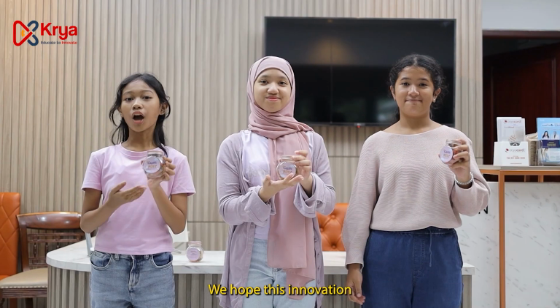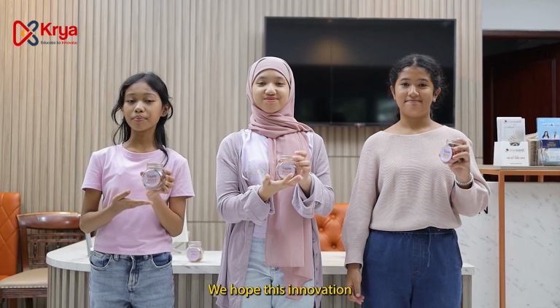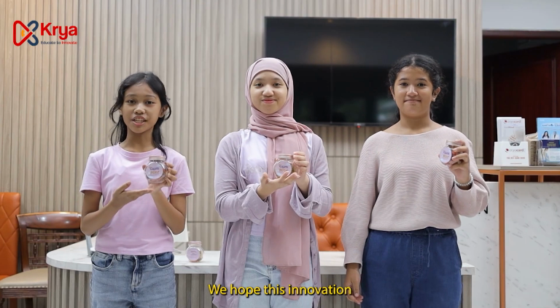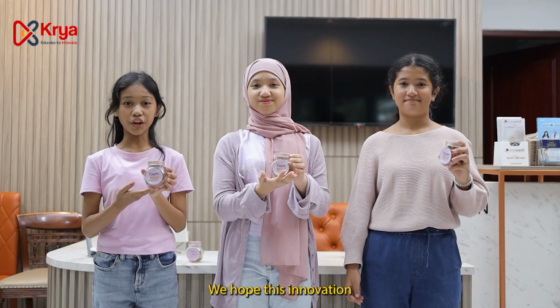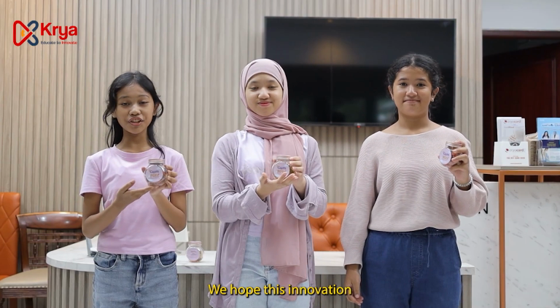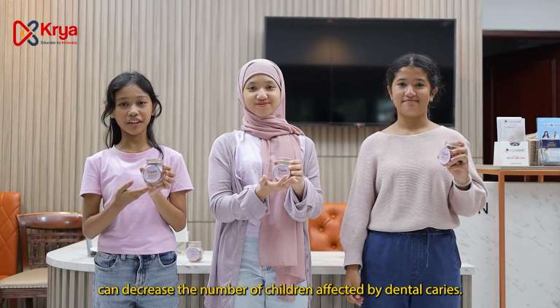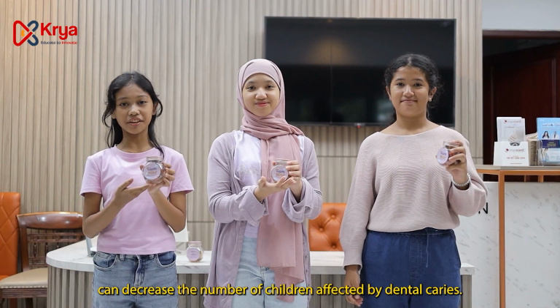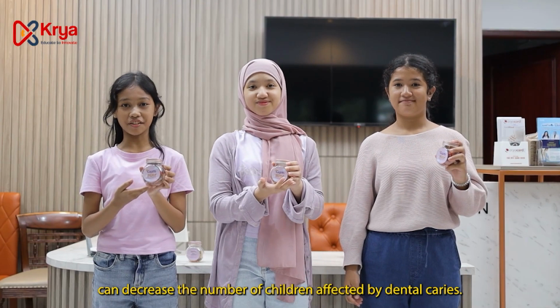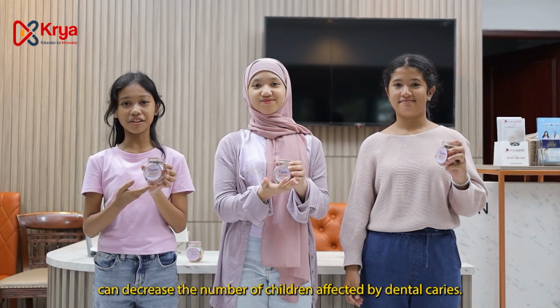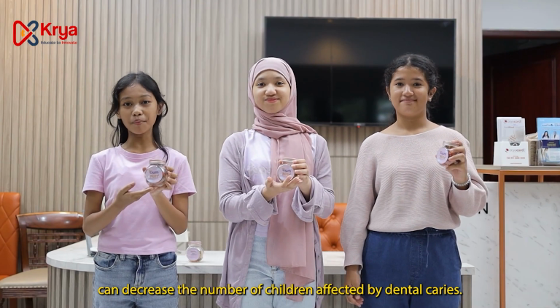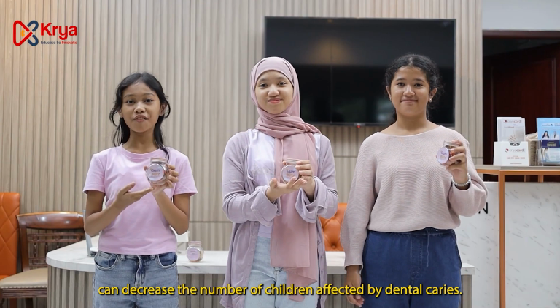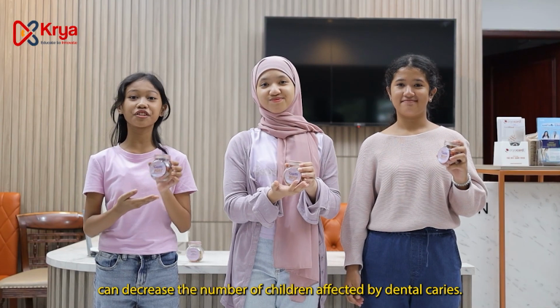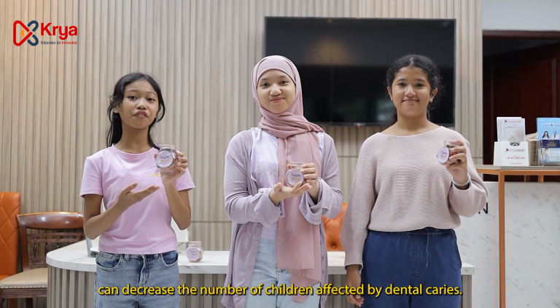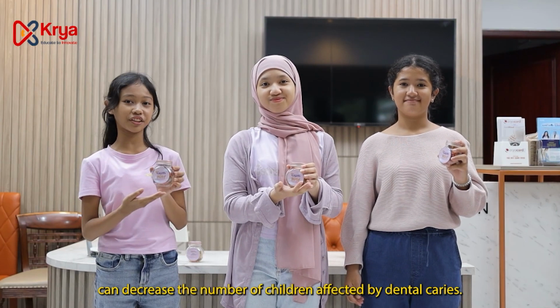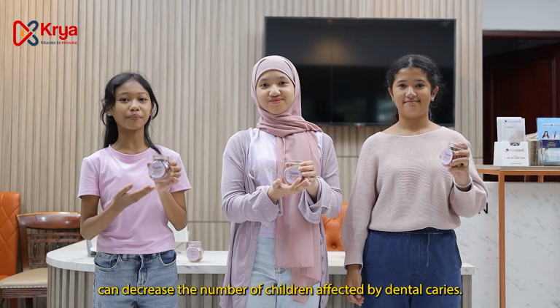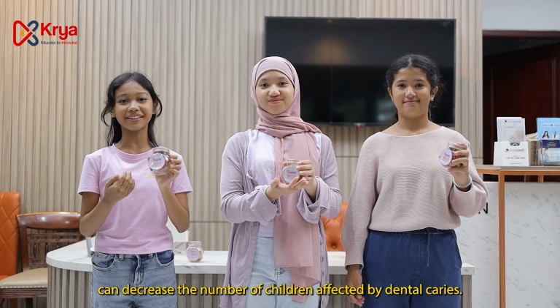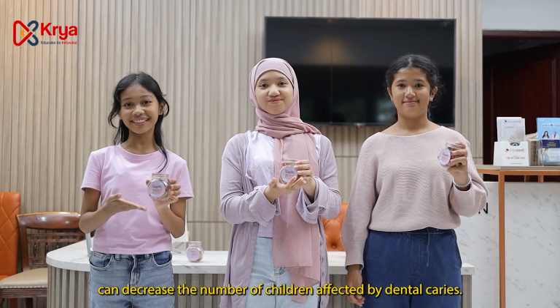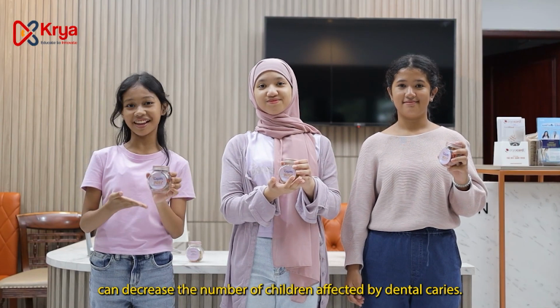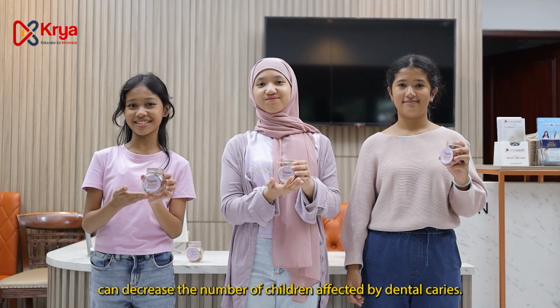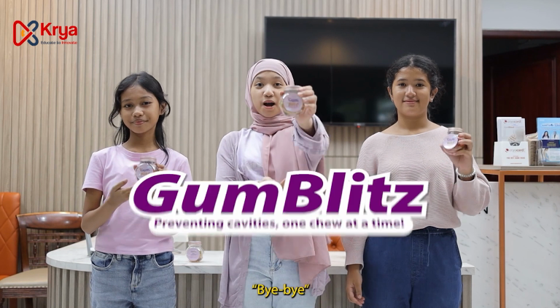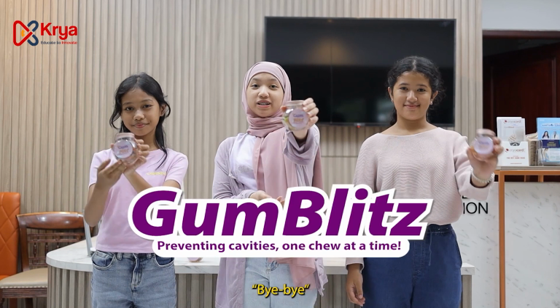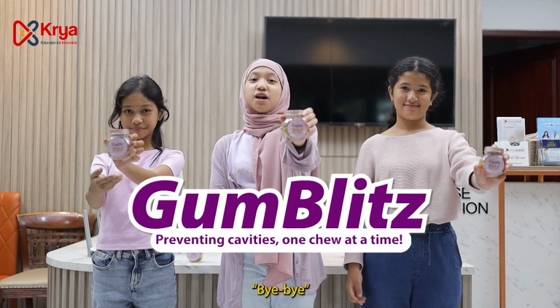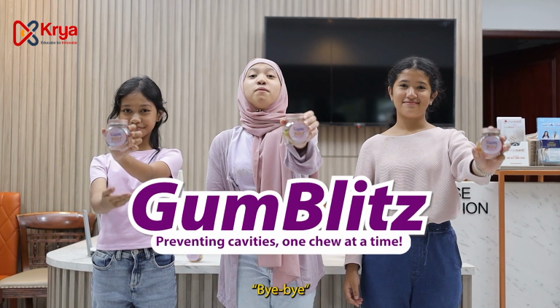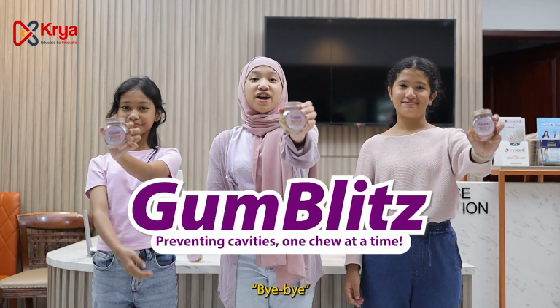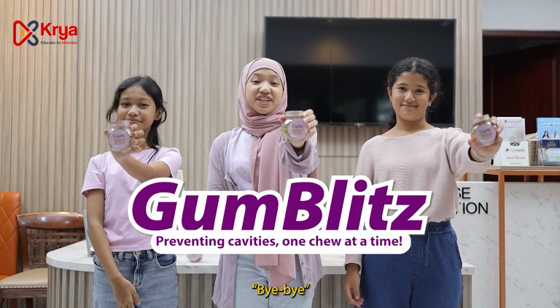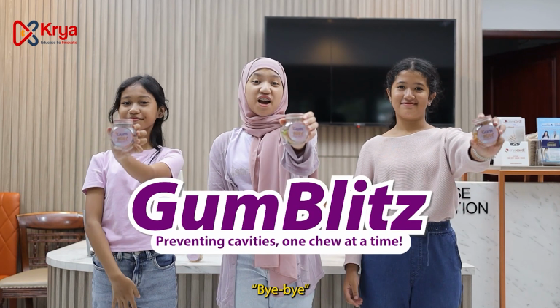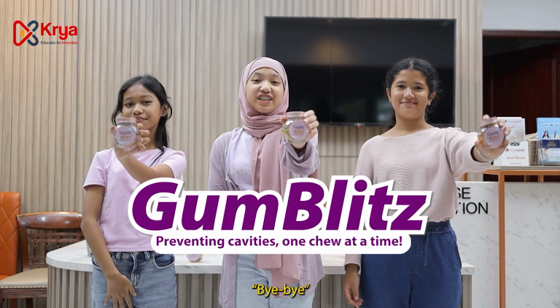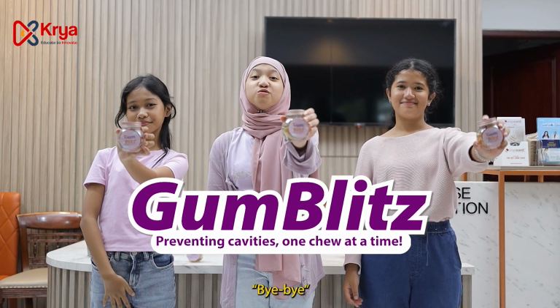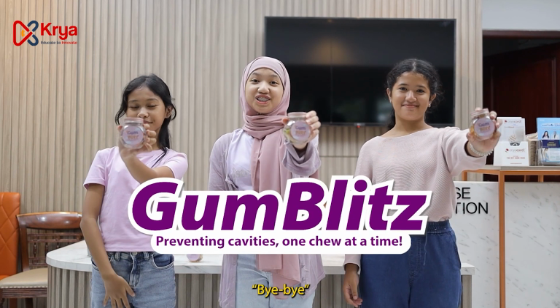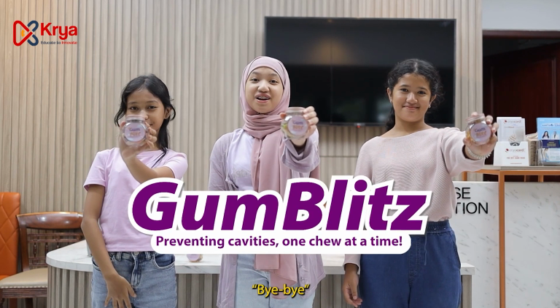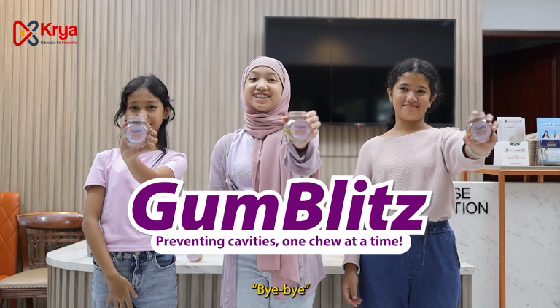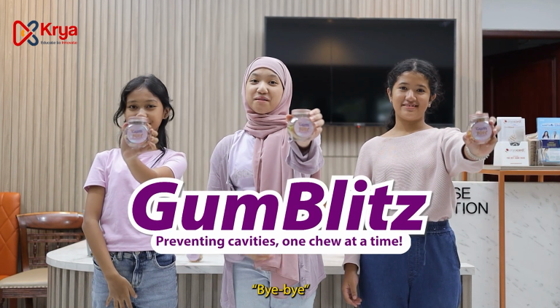We hope this innovation can decrease the number of people affected by dental caries. Gumblitz — preventing cavities one chew at a time!